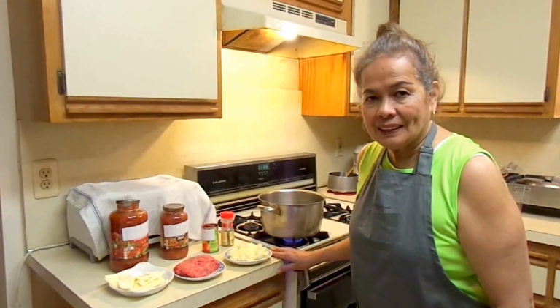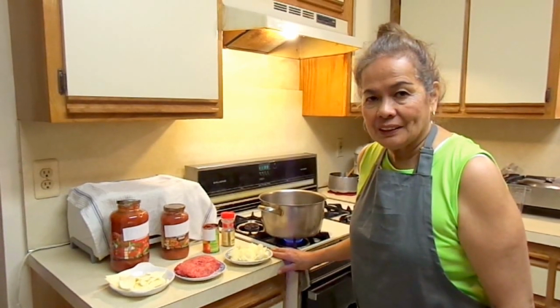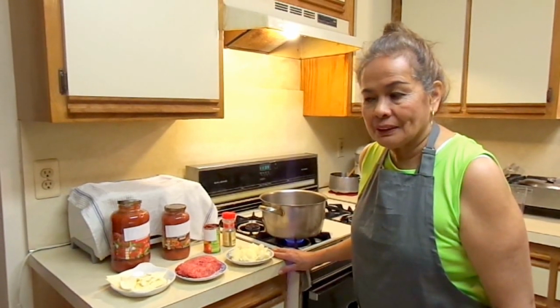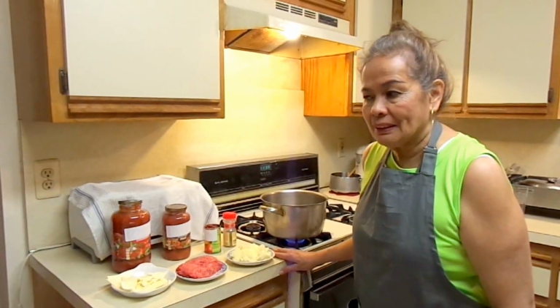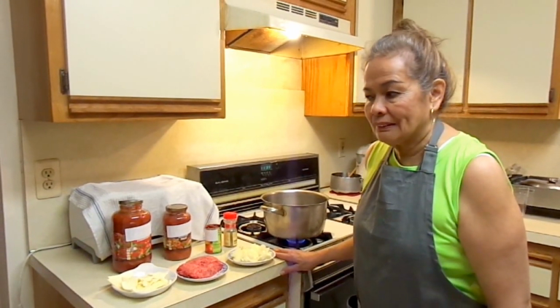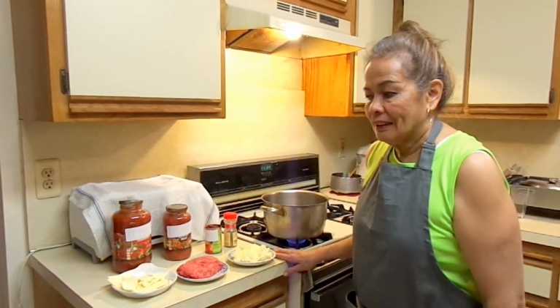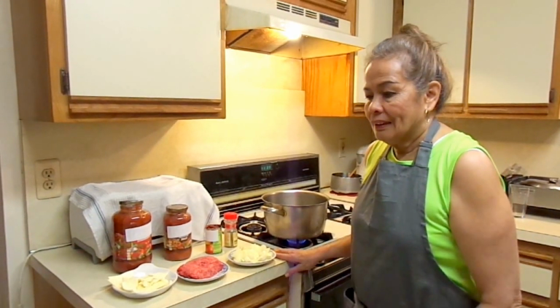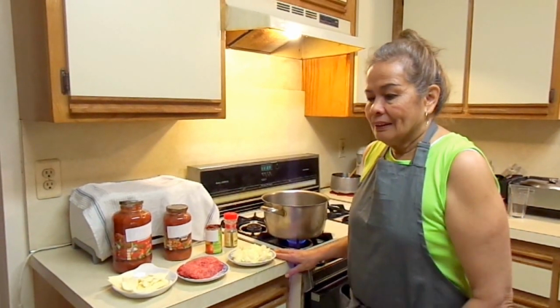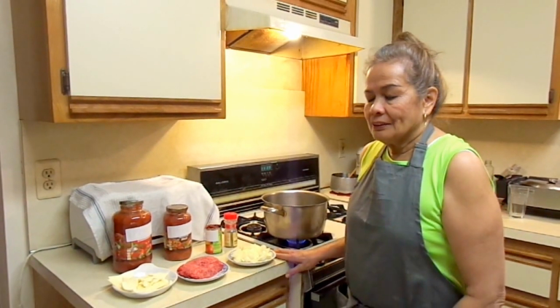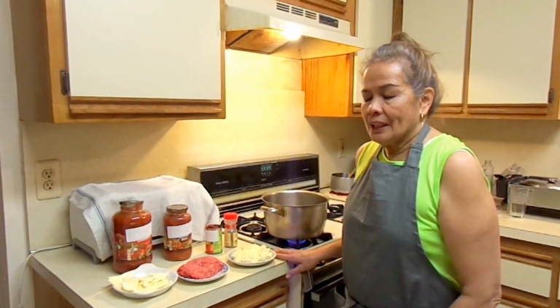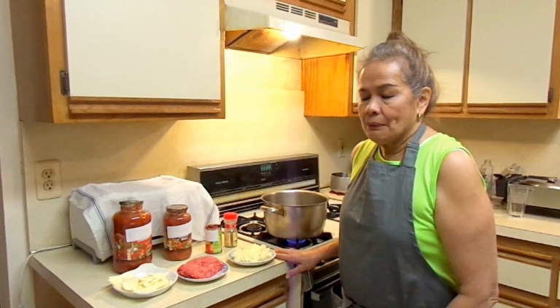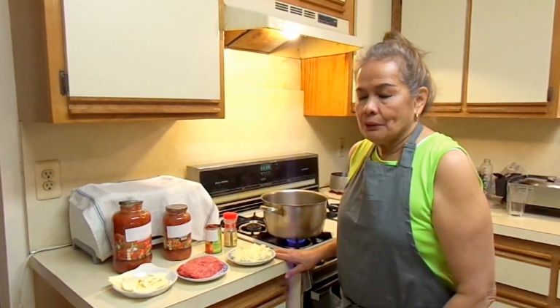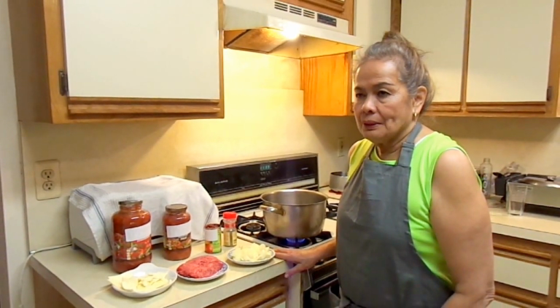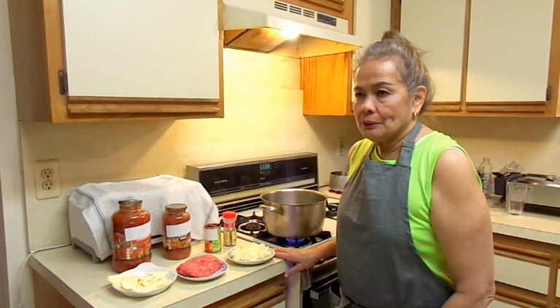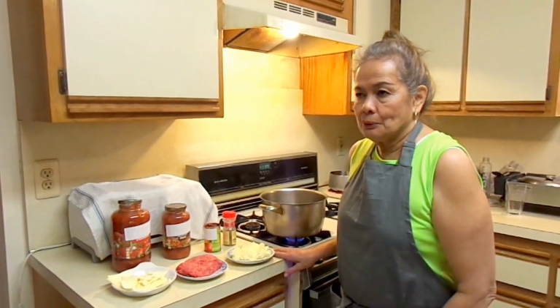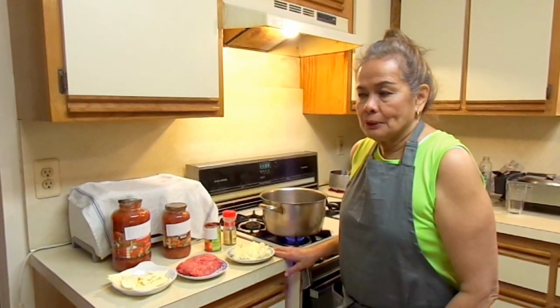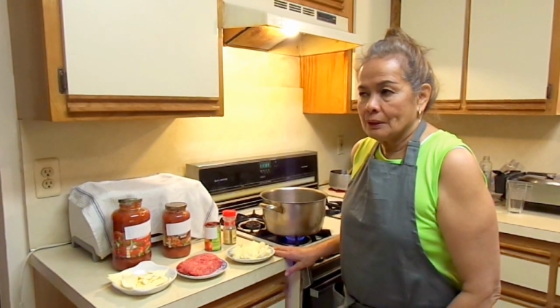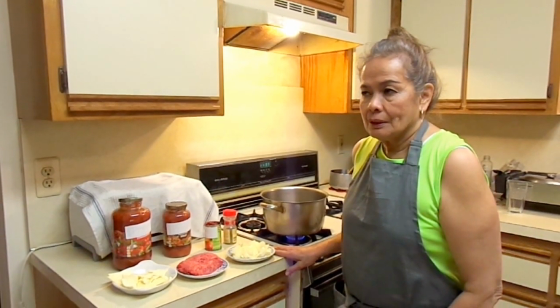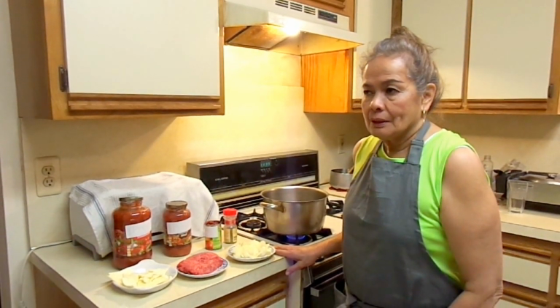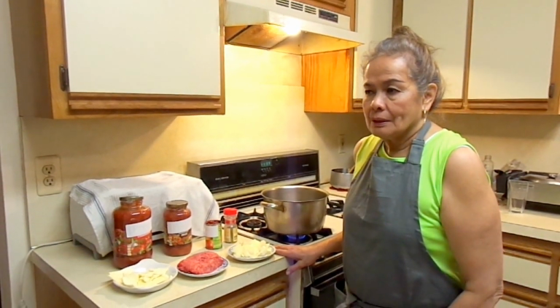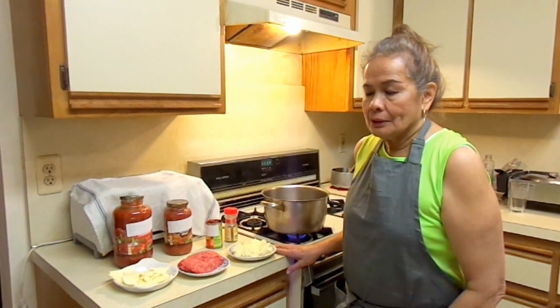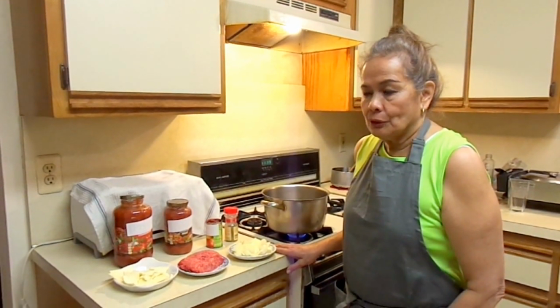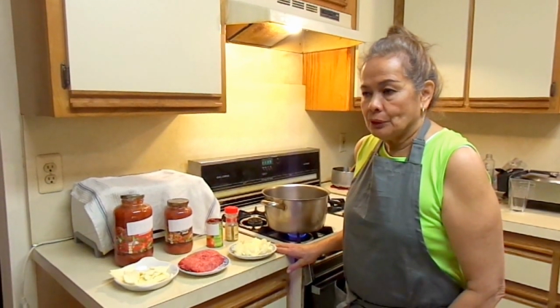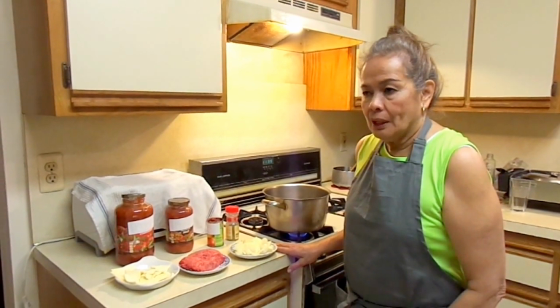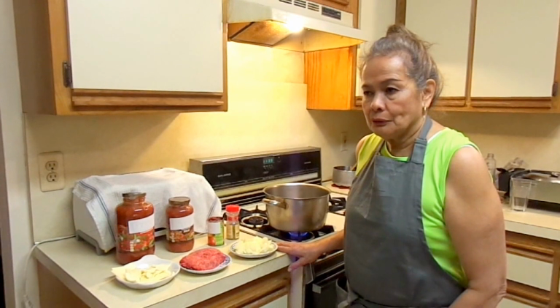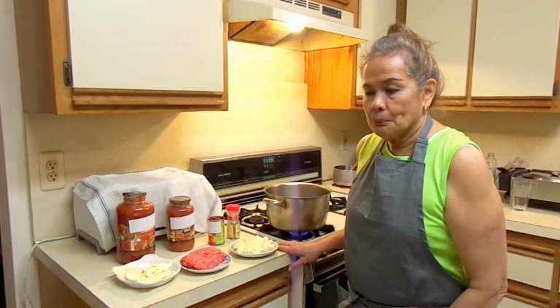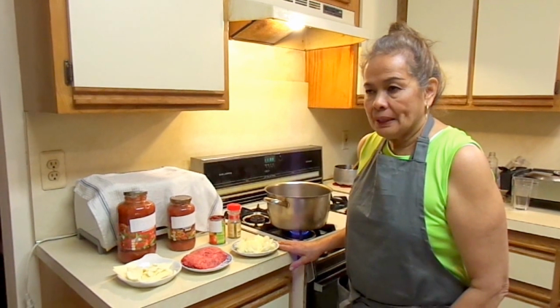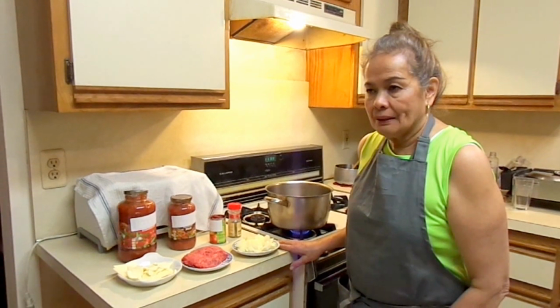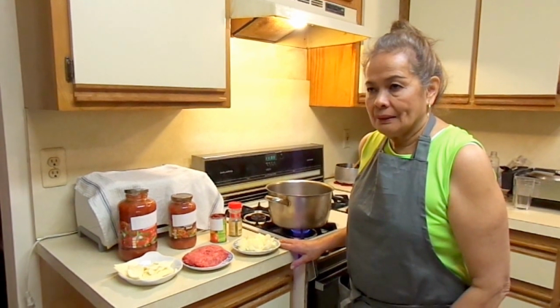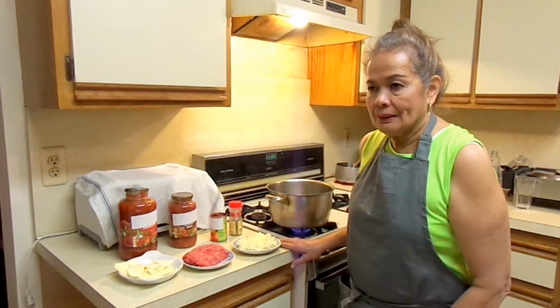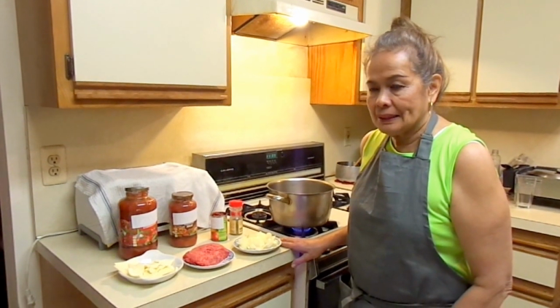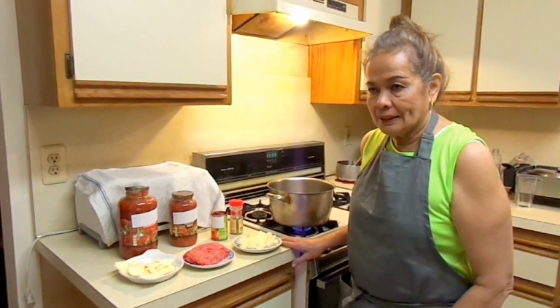Once again we are here. Today we are going to show you how to make lasagna.